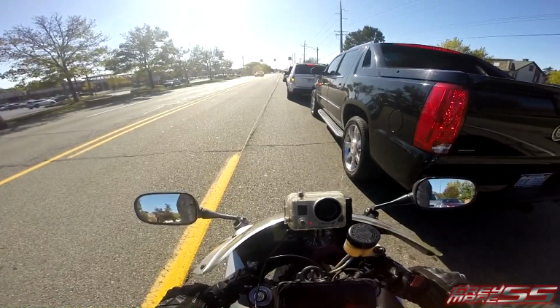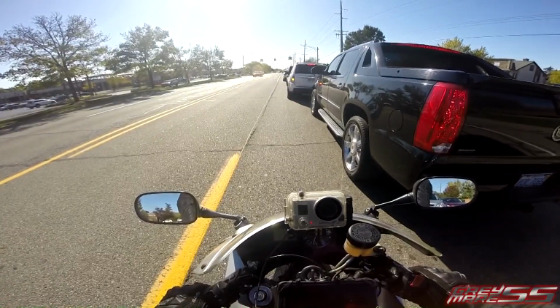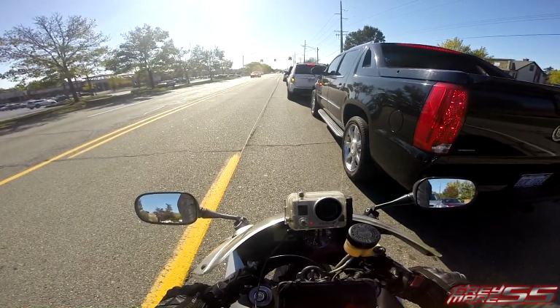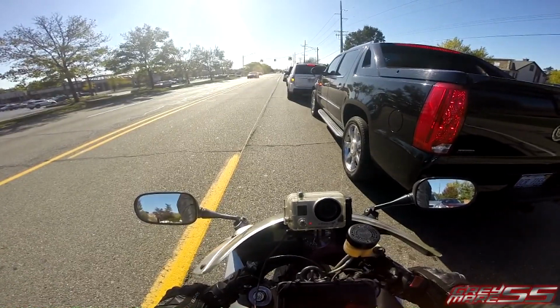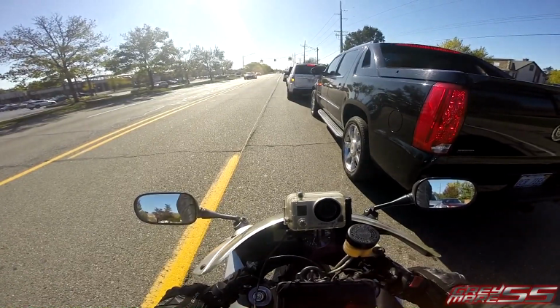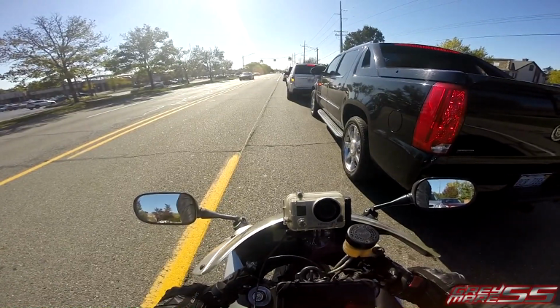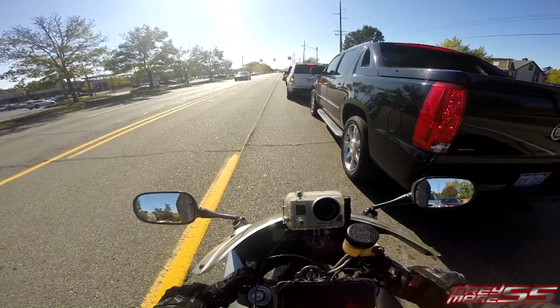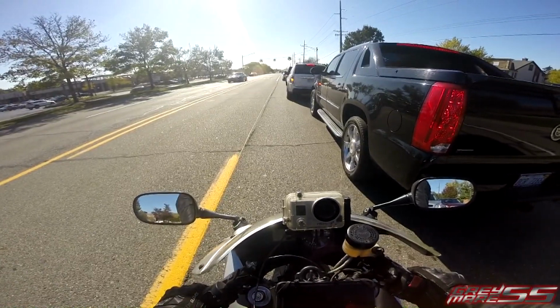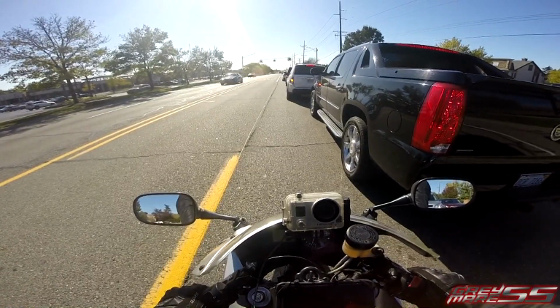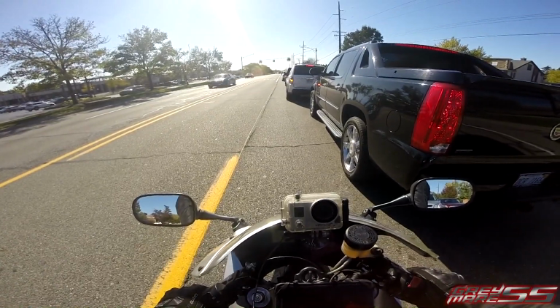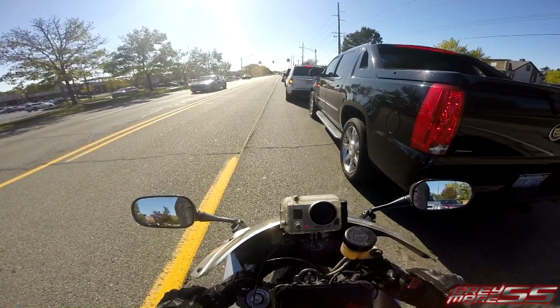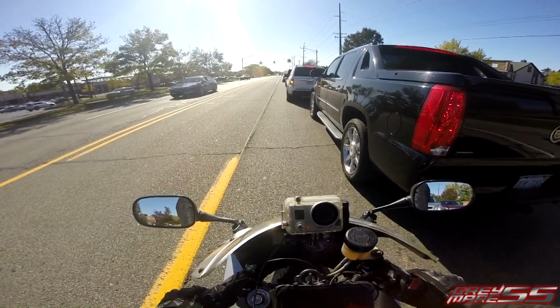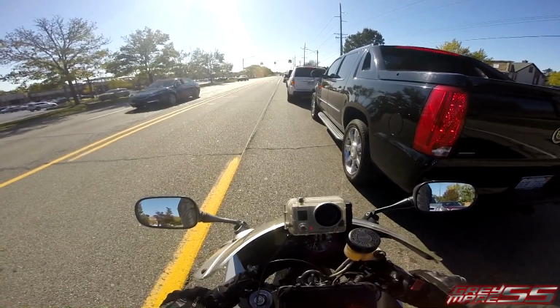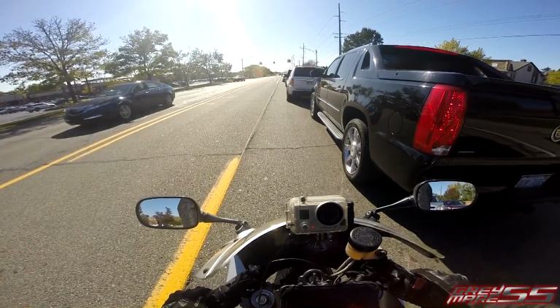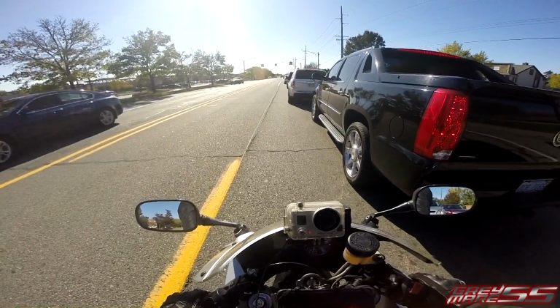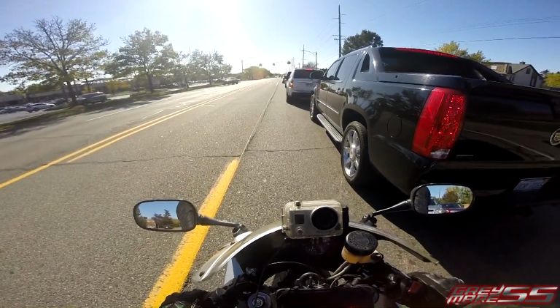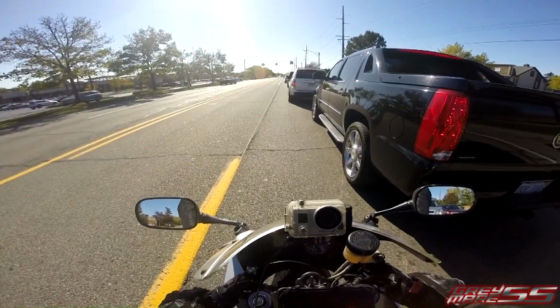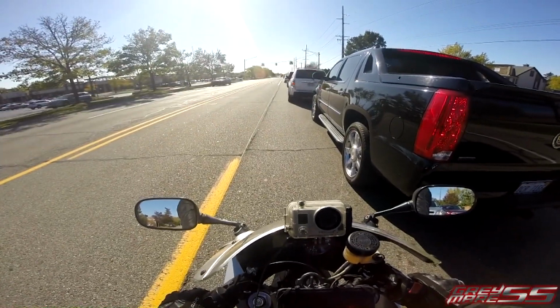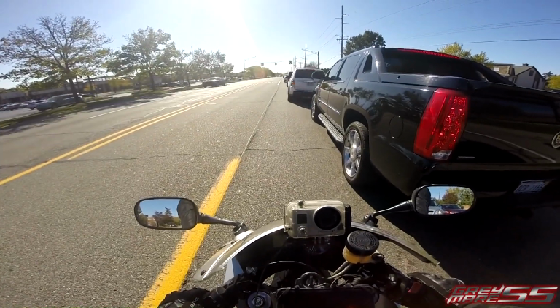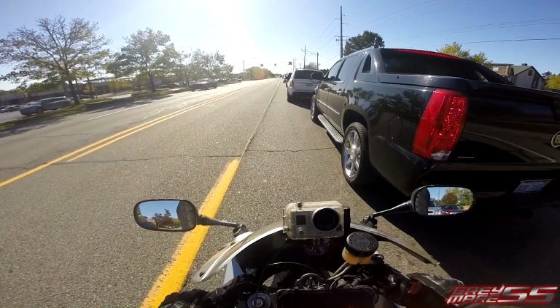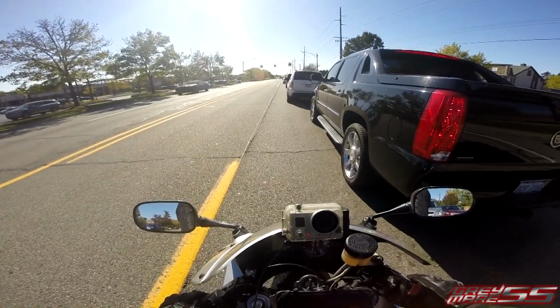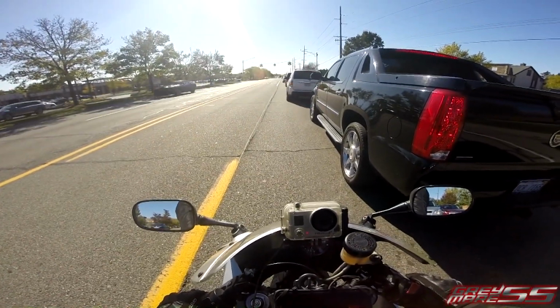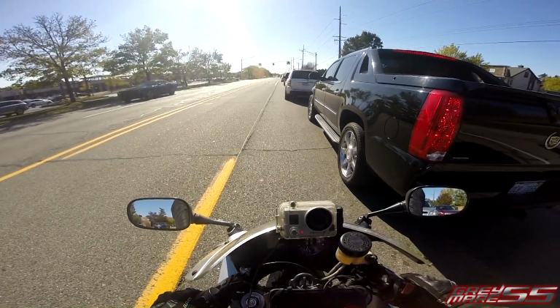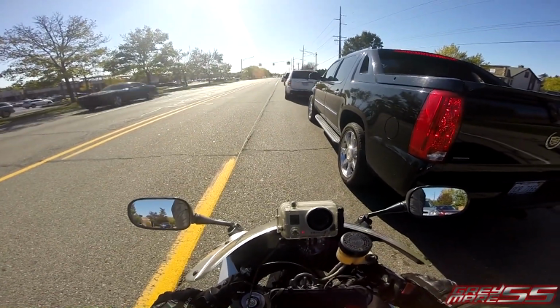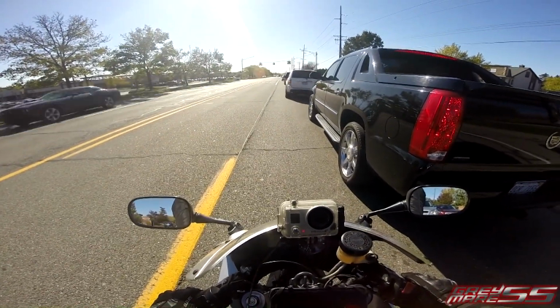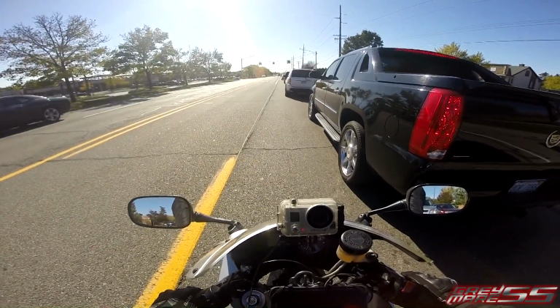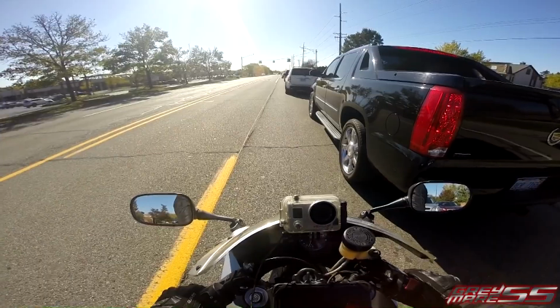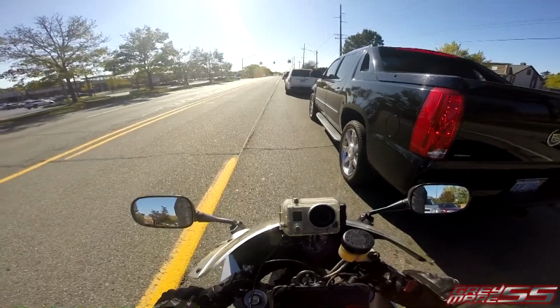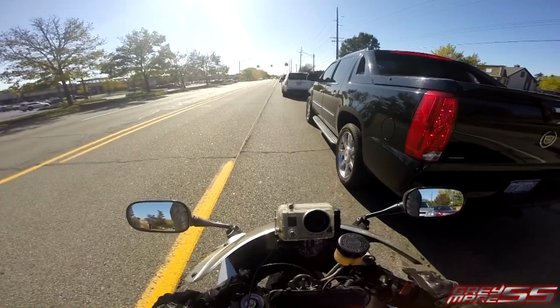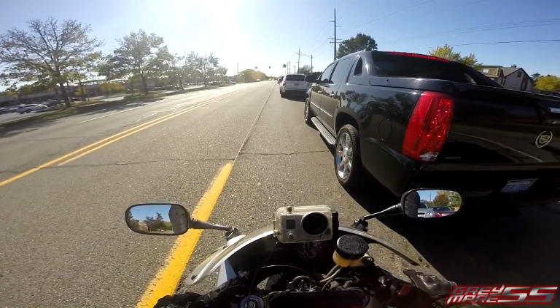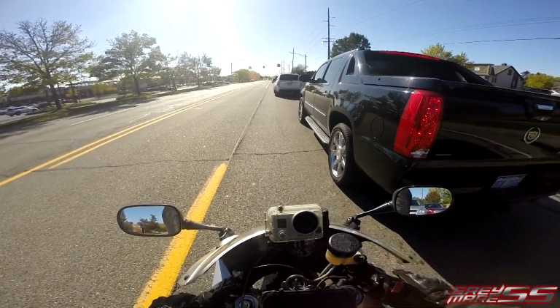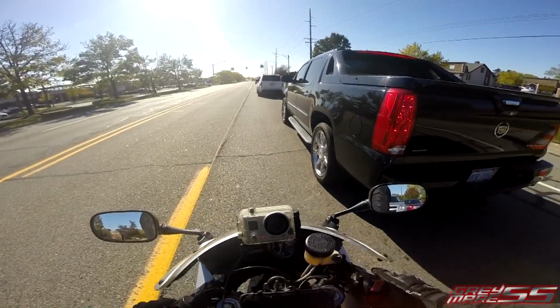Yeah, I can look stylish in this jacket while I'm out stalling my bike — I mean, going for a ride.